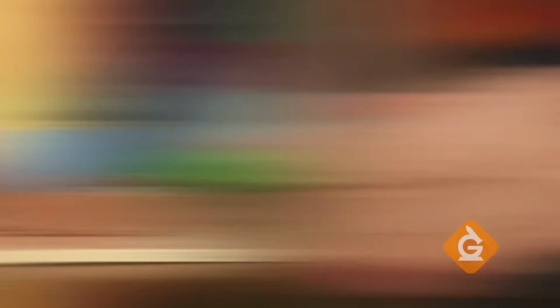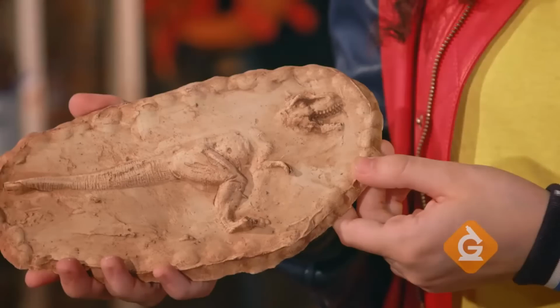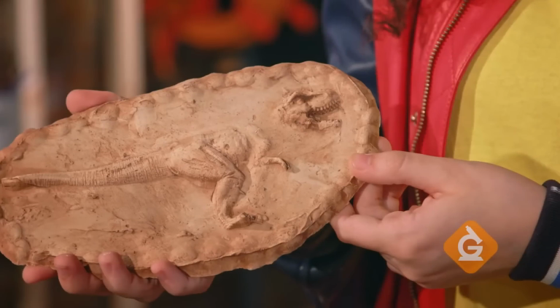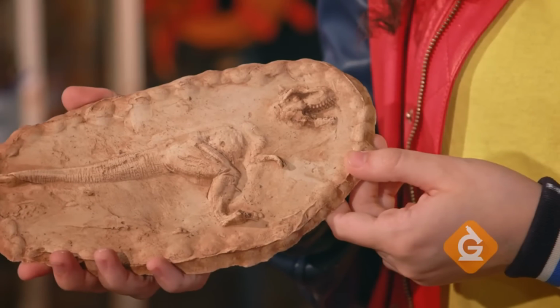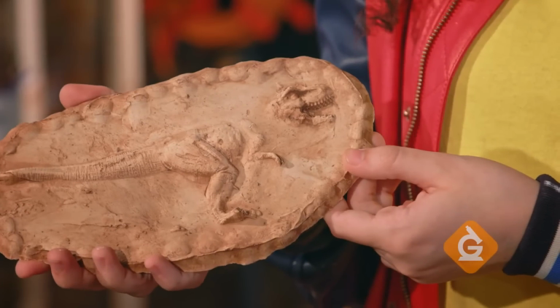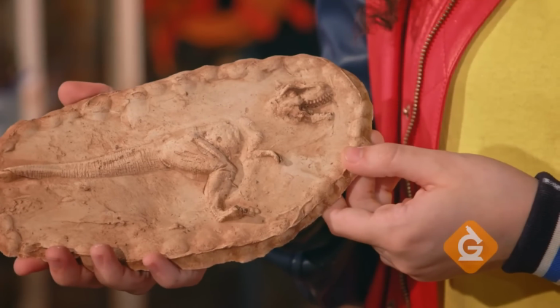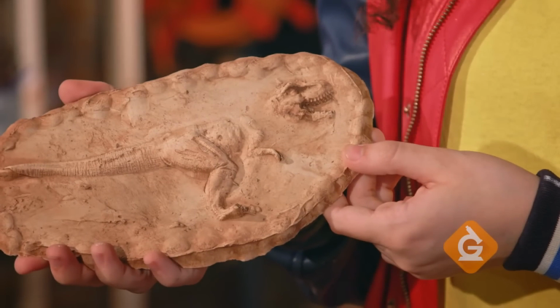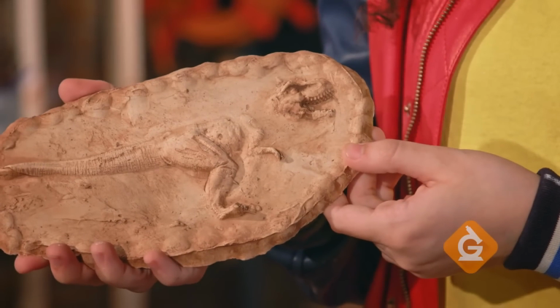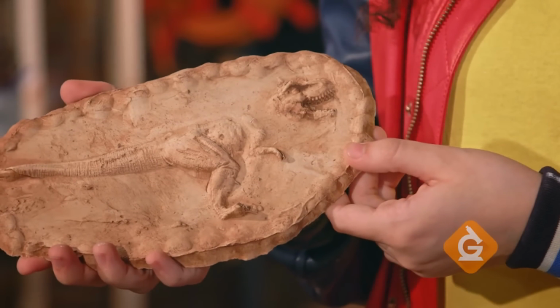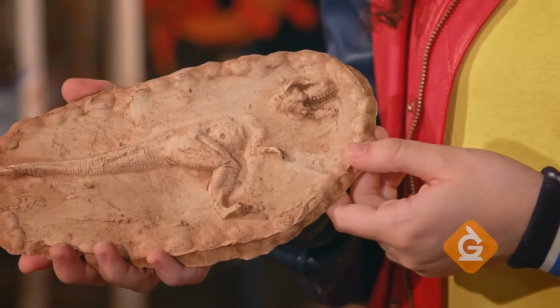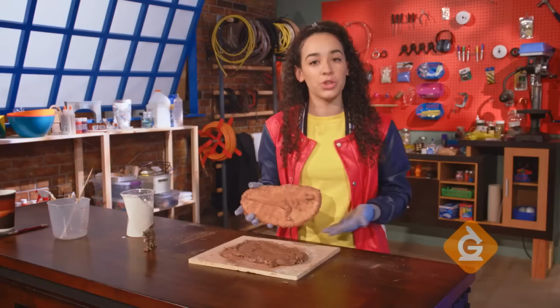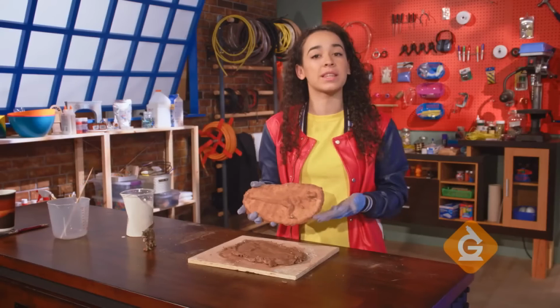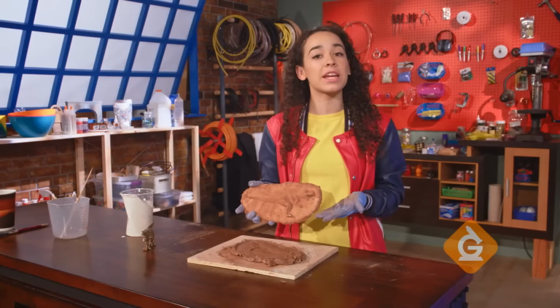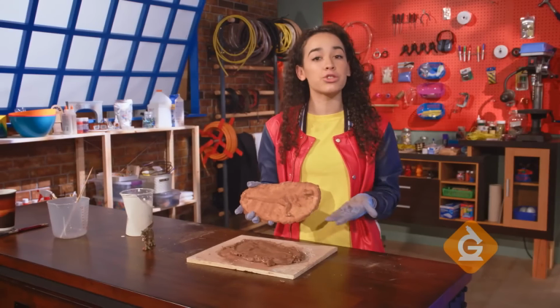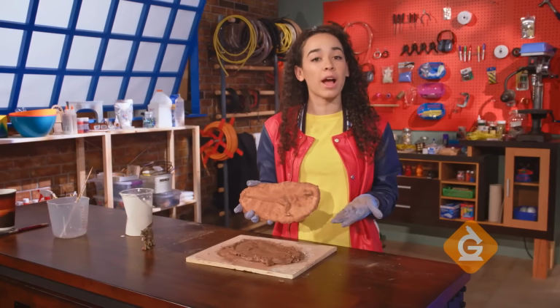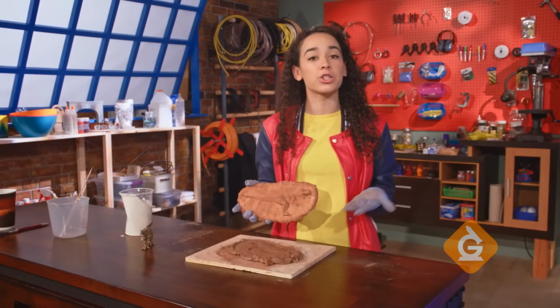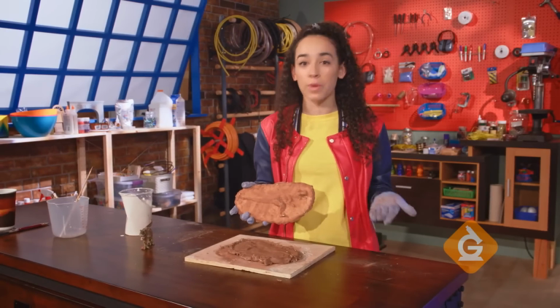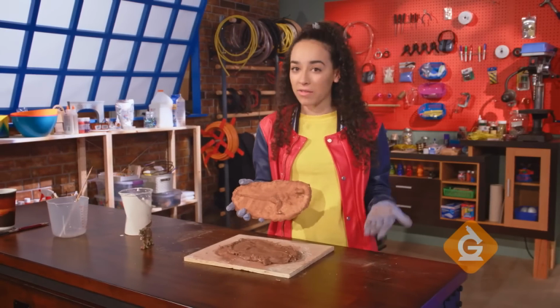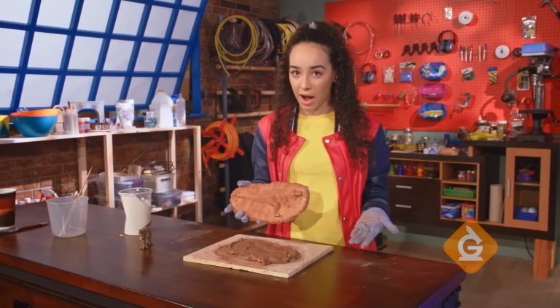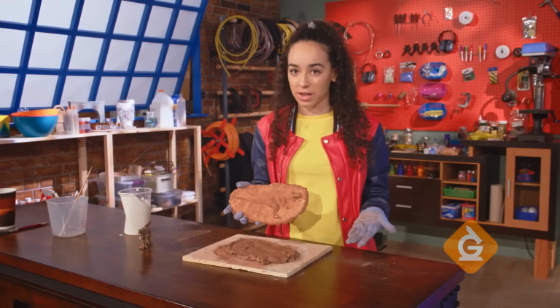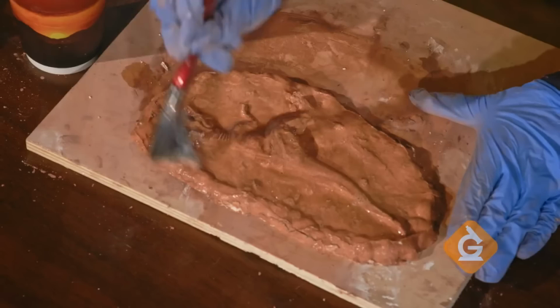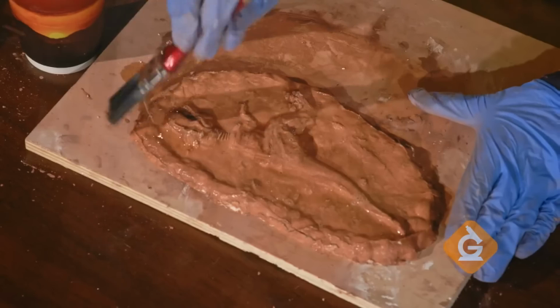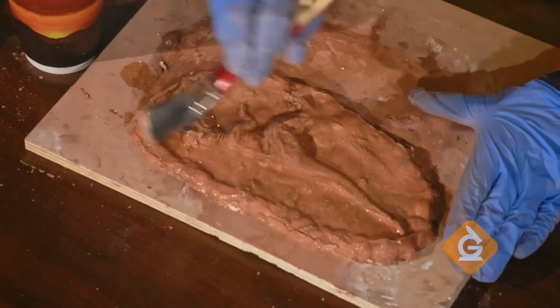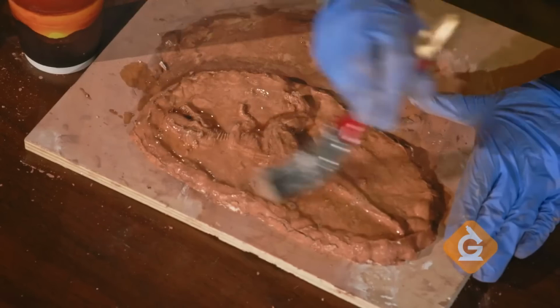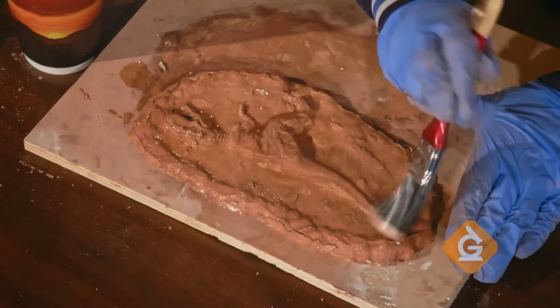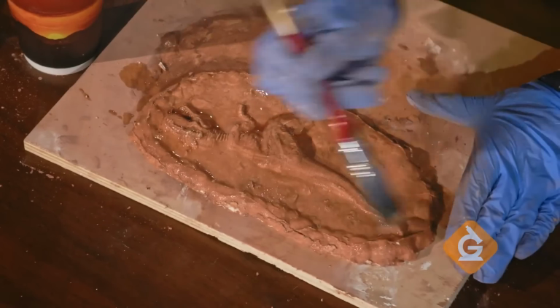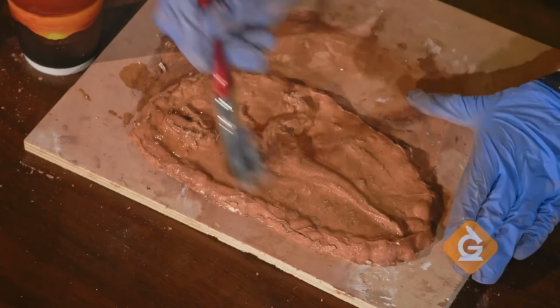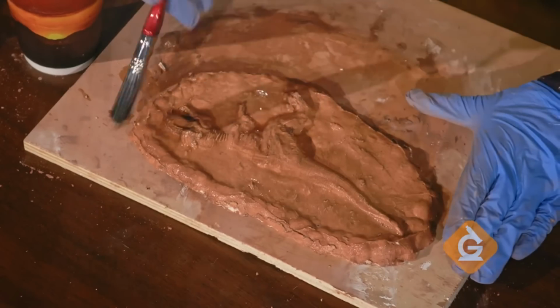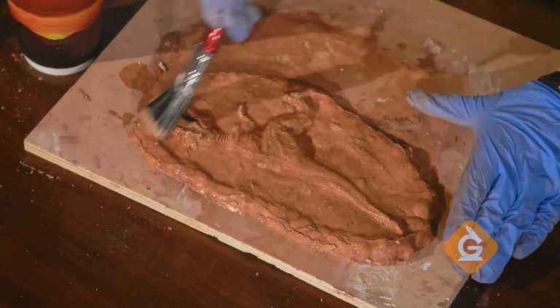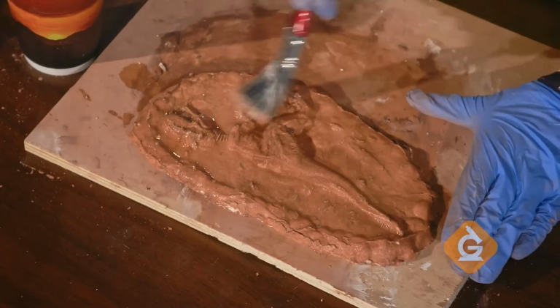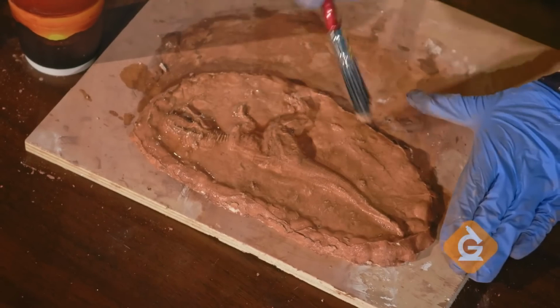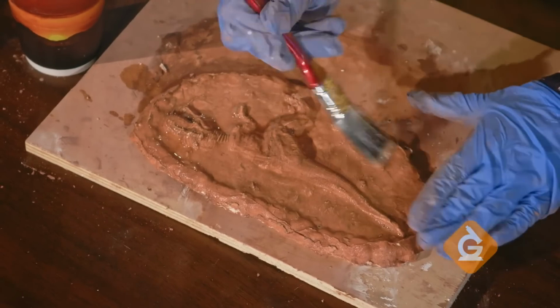To make it look more authentic, you can let it dry for 12 hours, then brush some cold coffee on it.